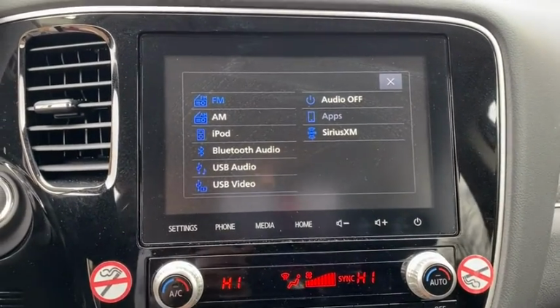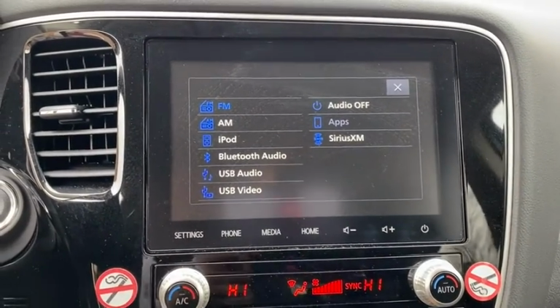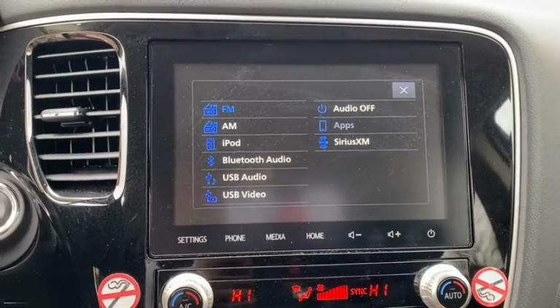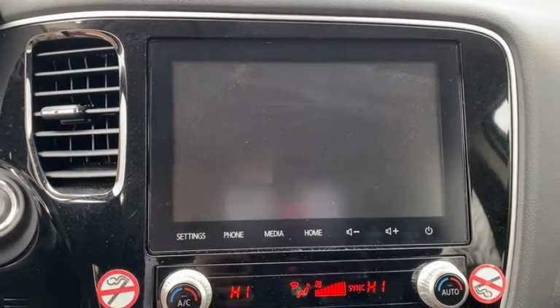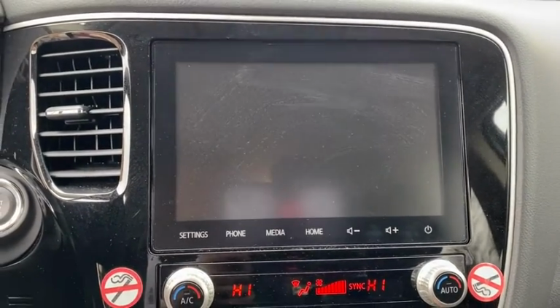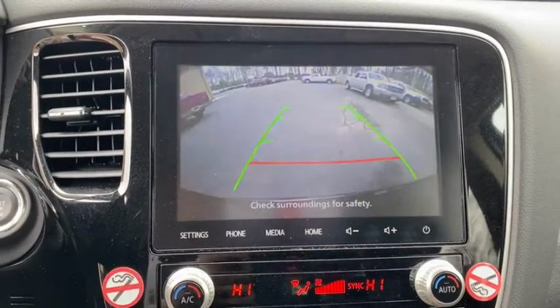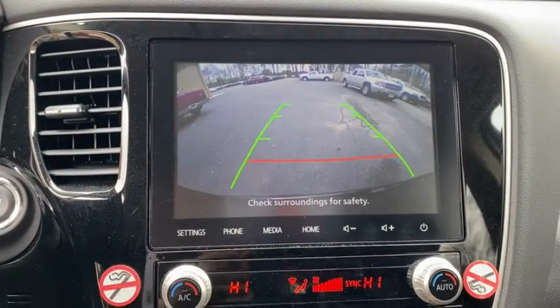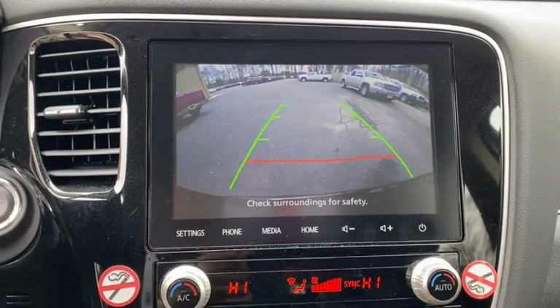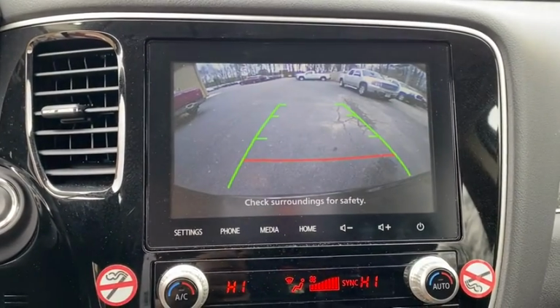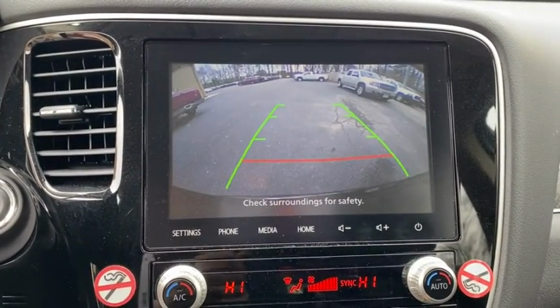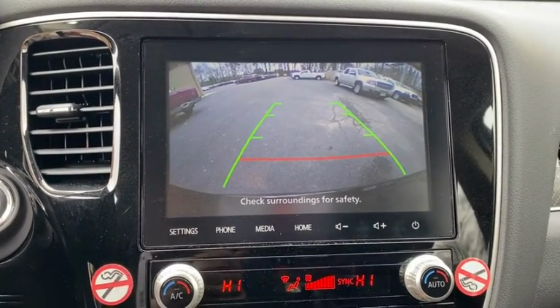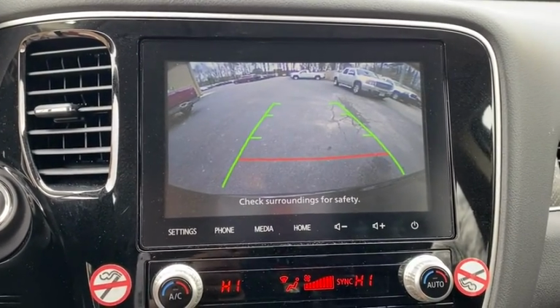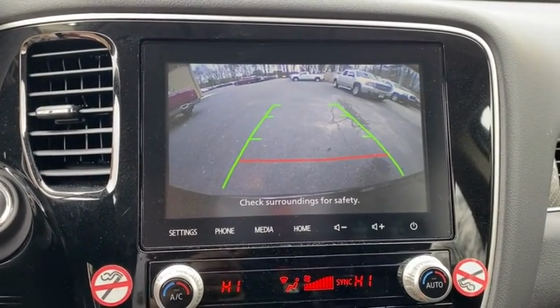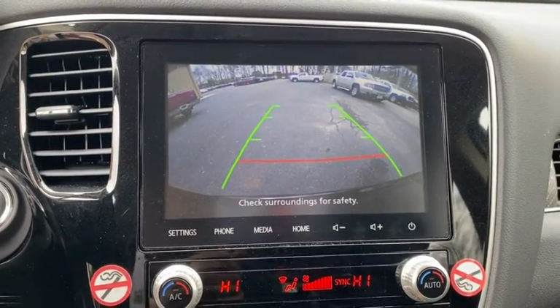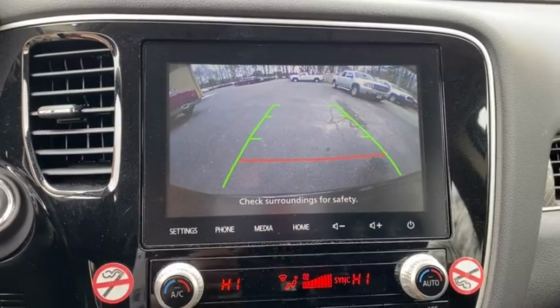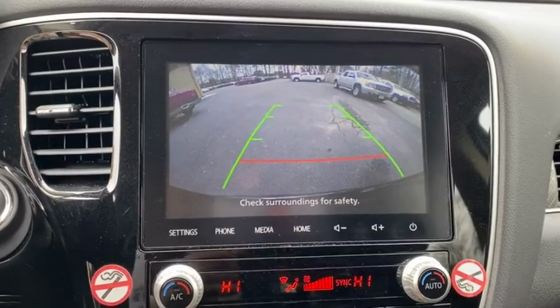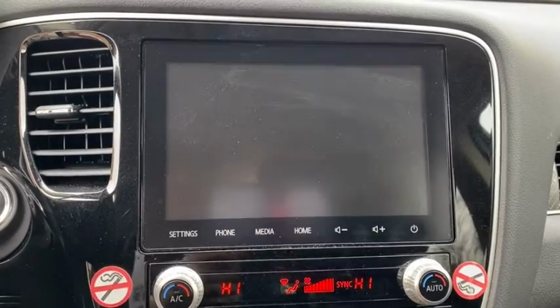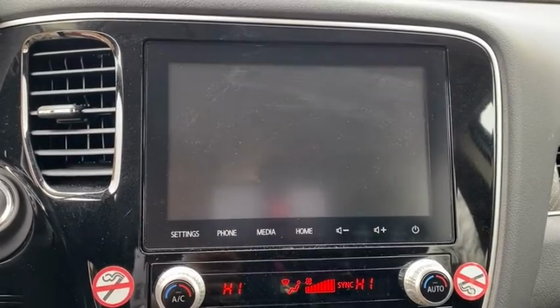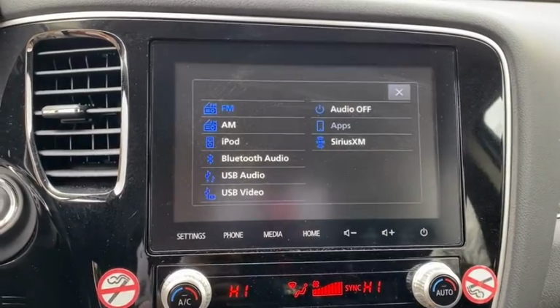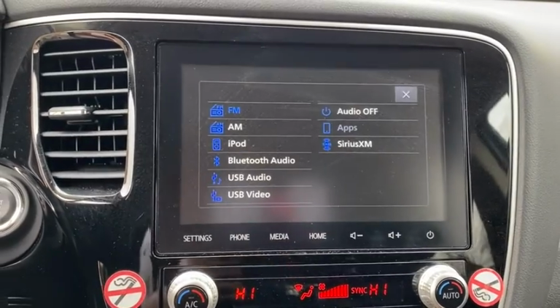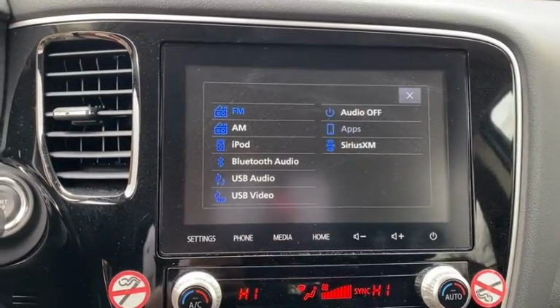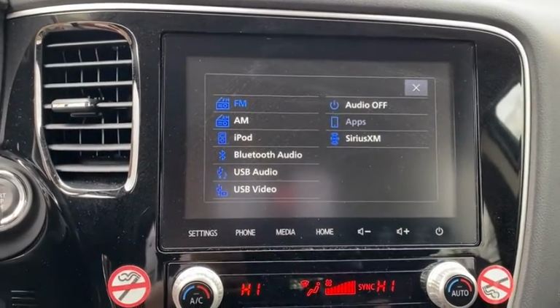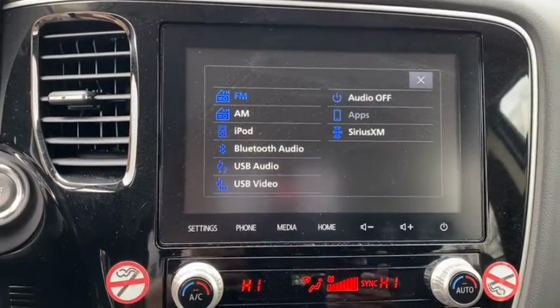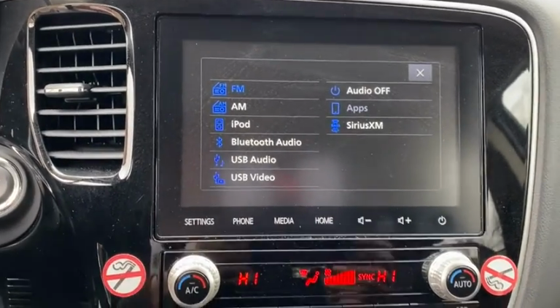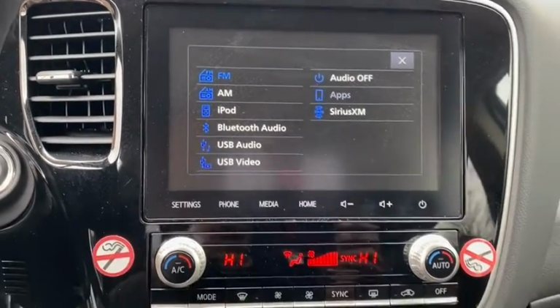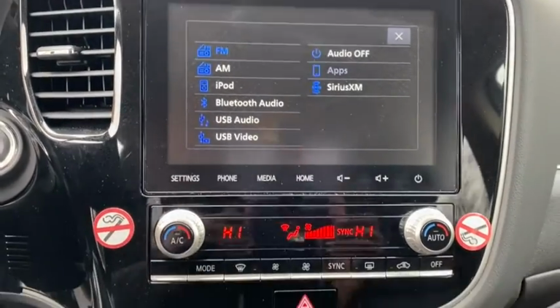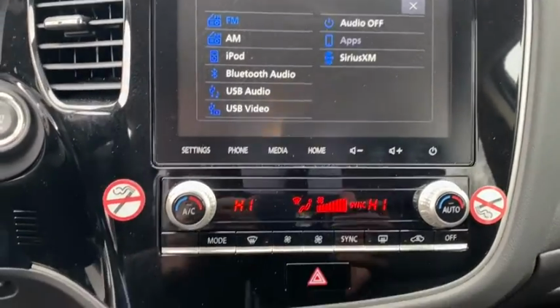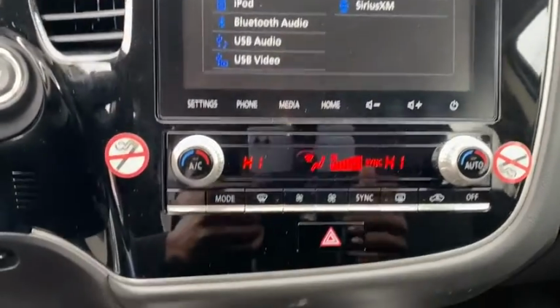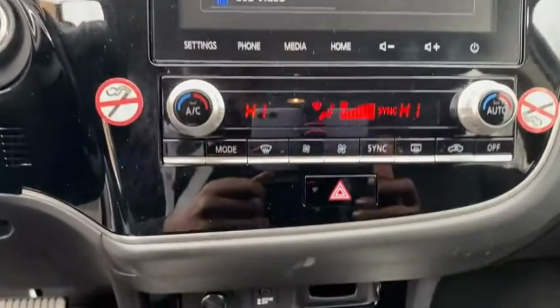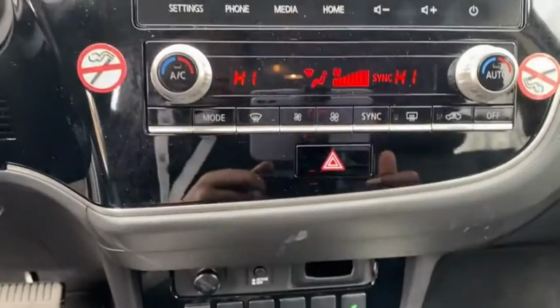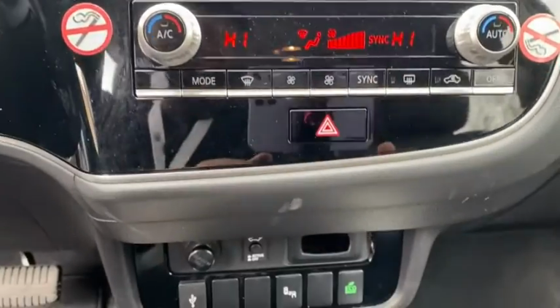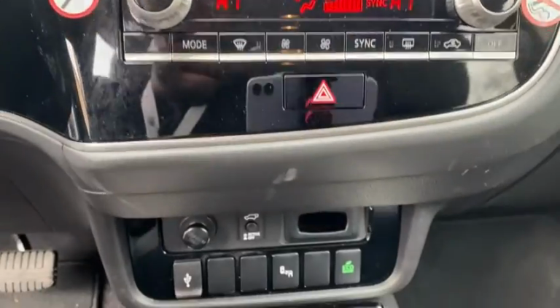Trip computer, power windows, tachometer, panic alarm, overhead console, leather seats.